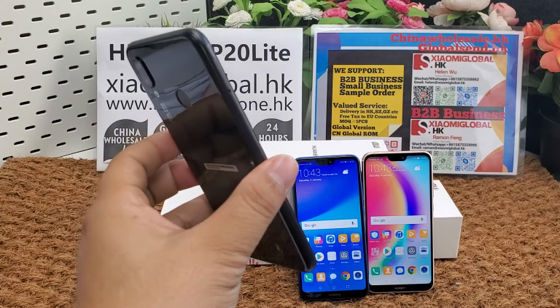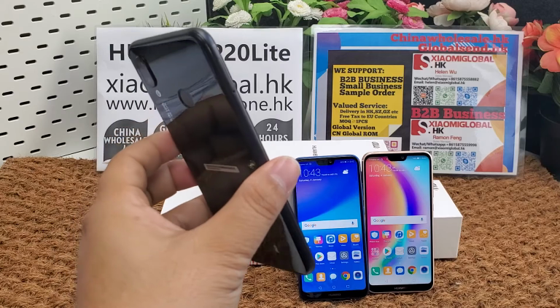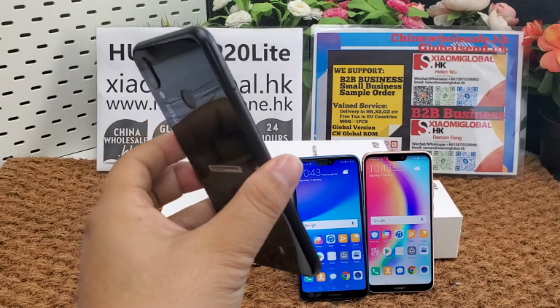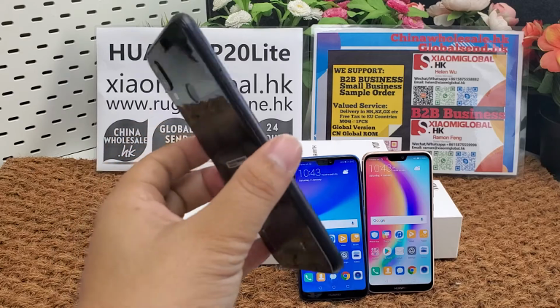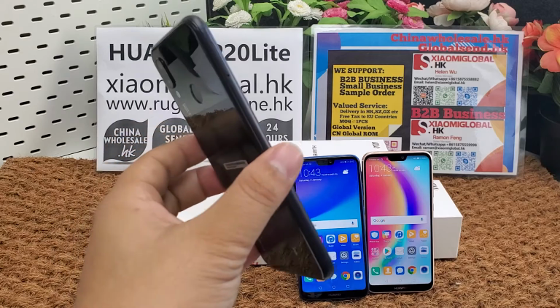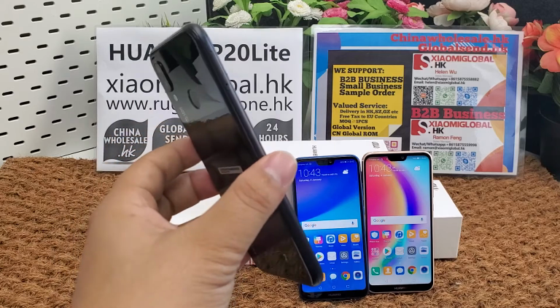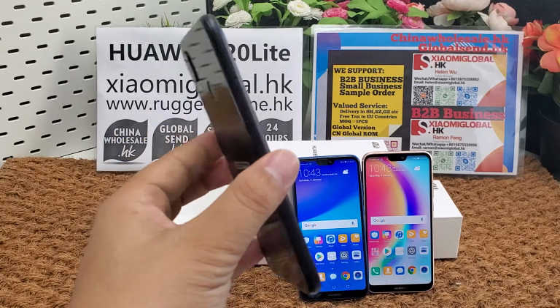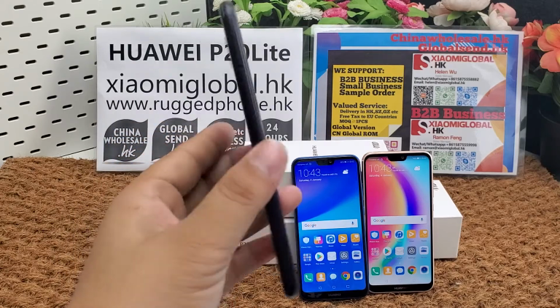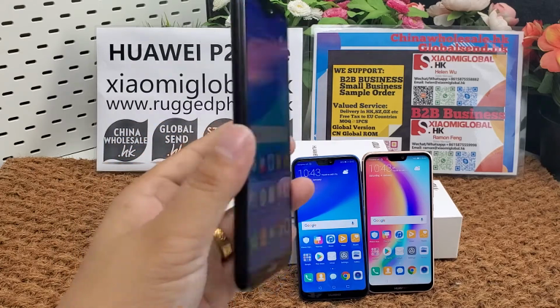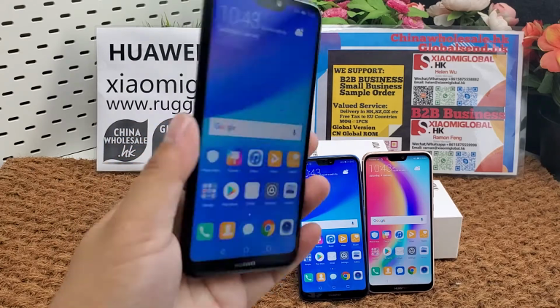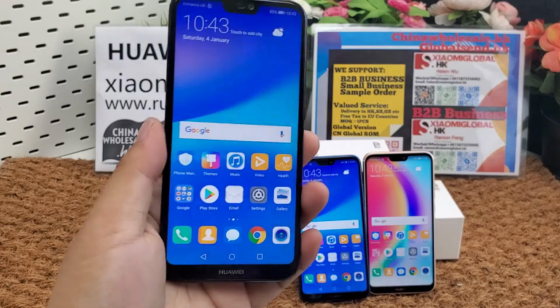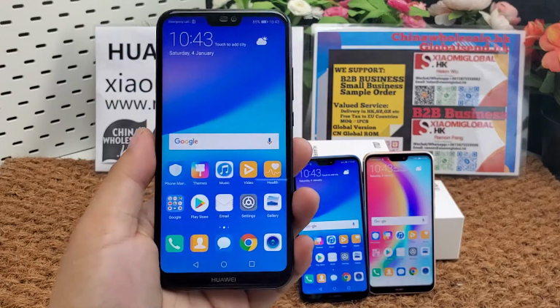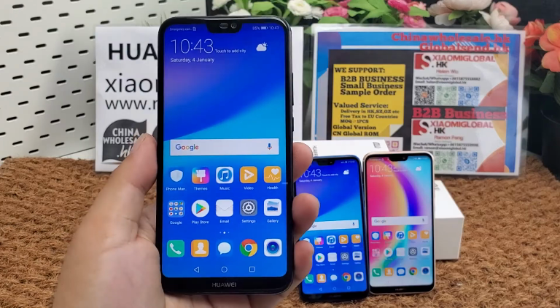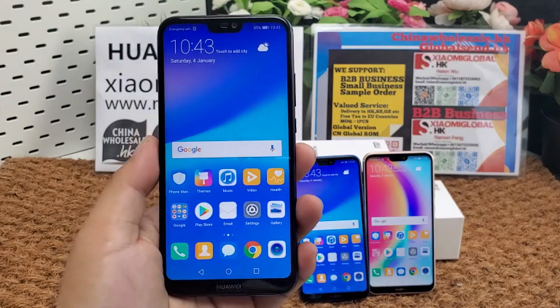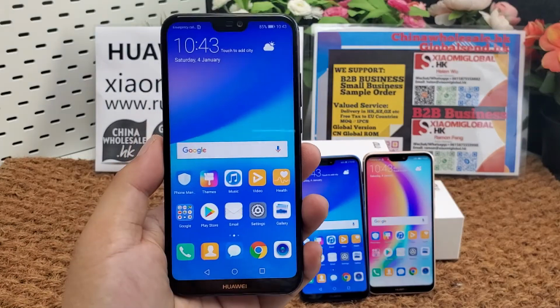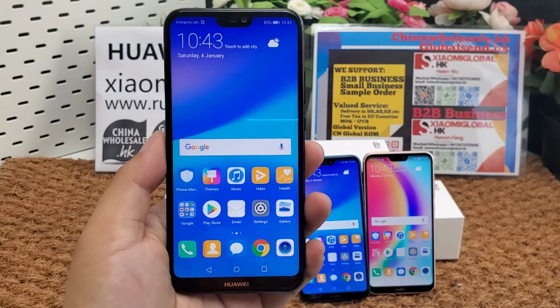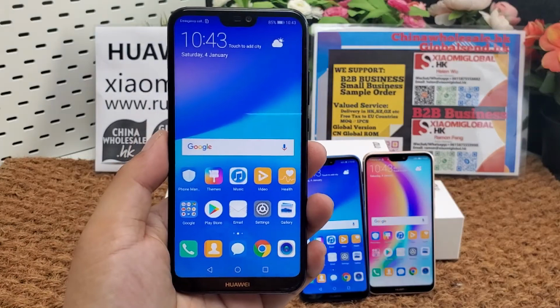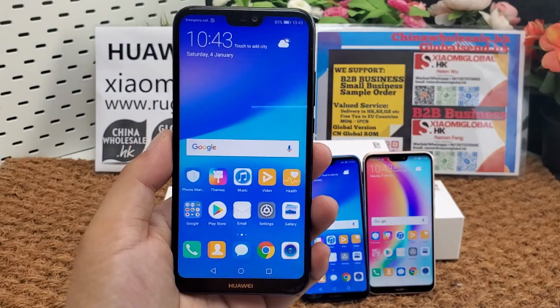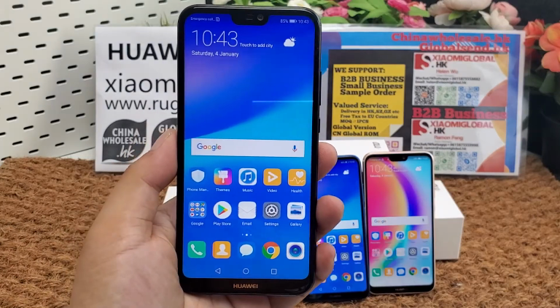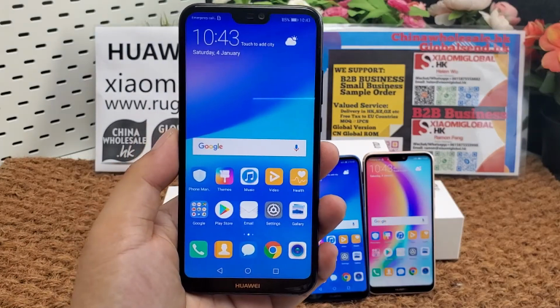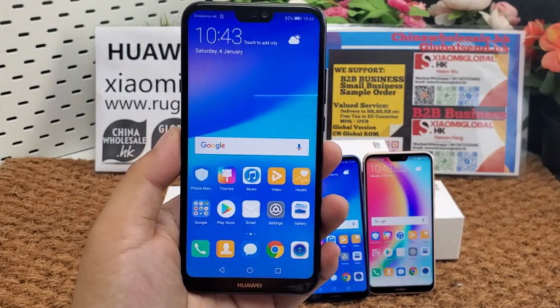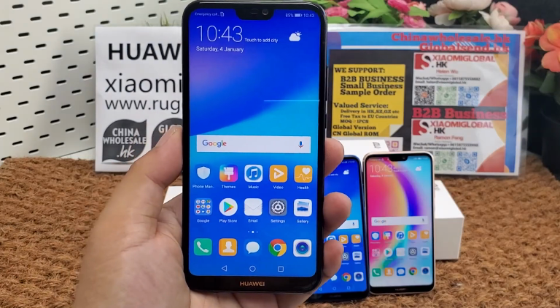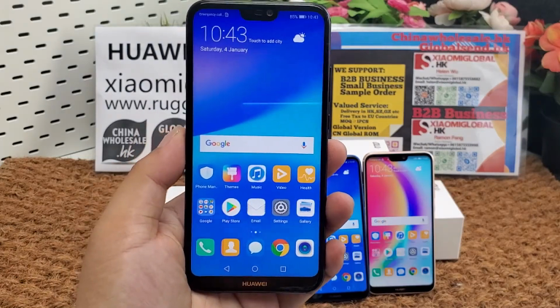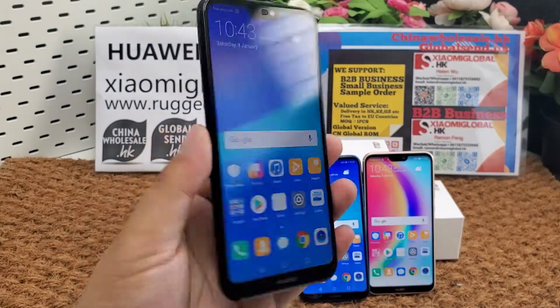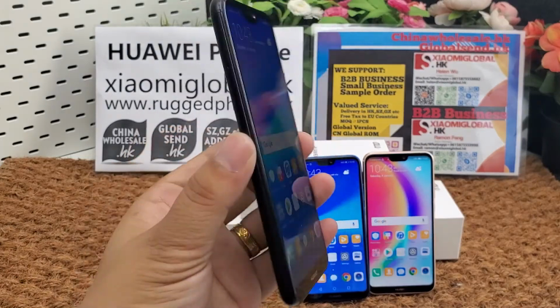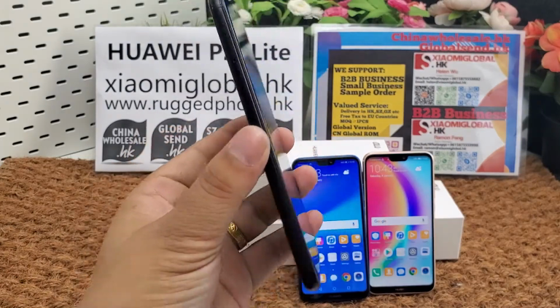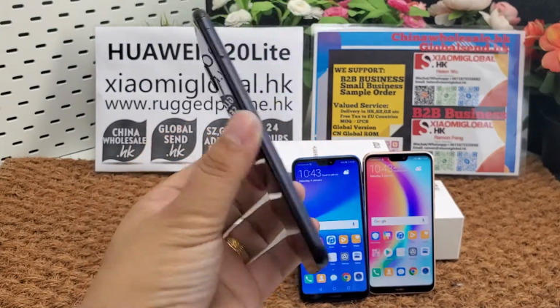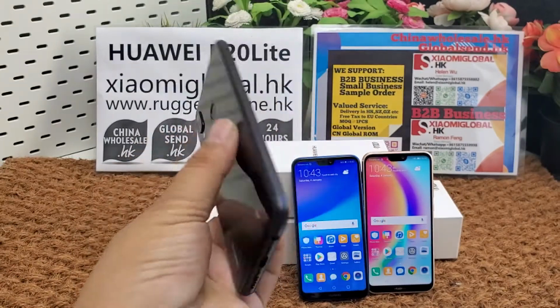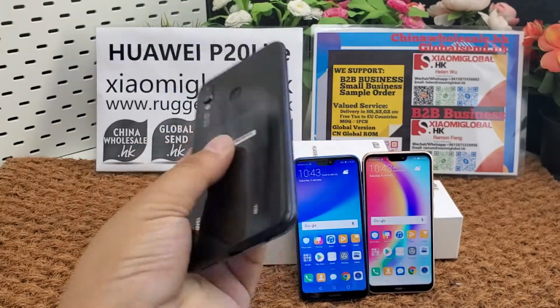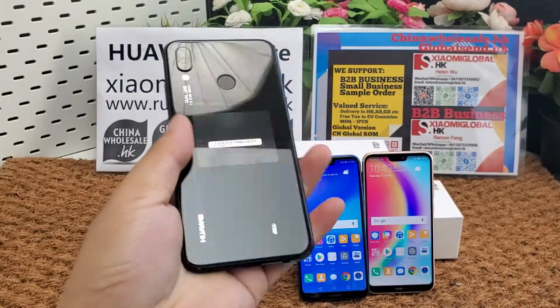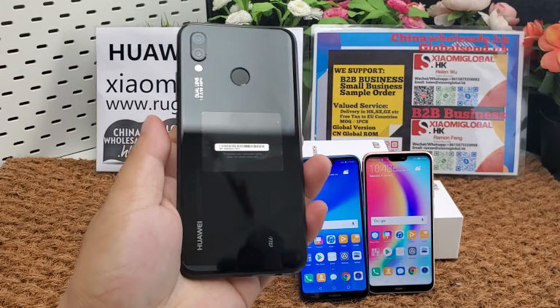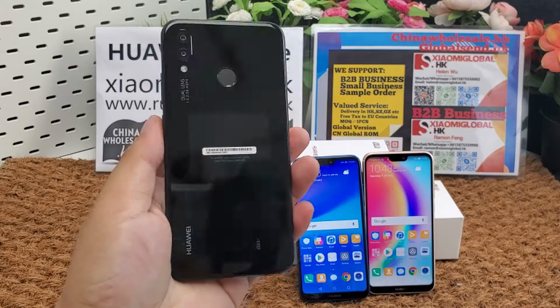The phone is available in three colors: black, blue, and pink.